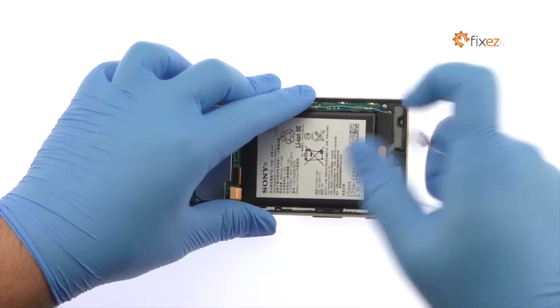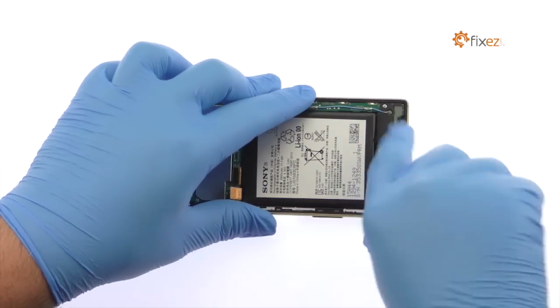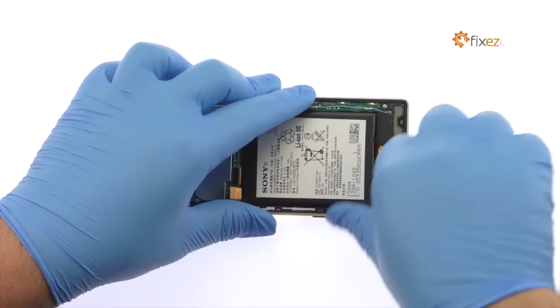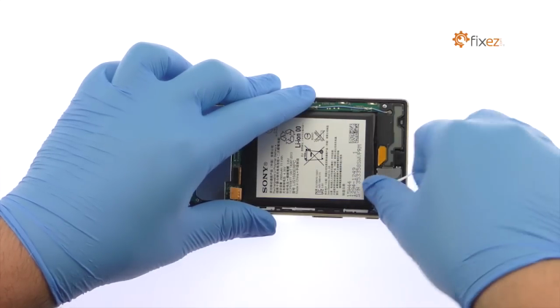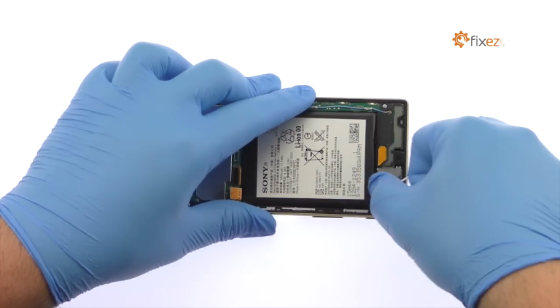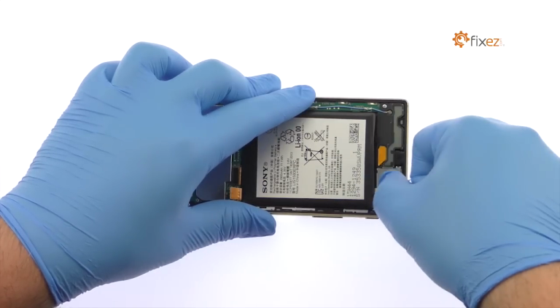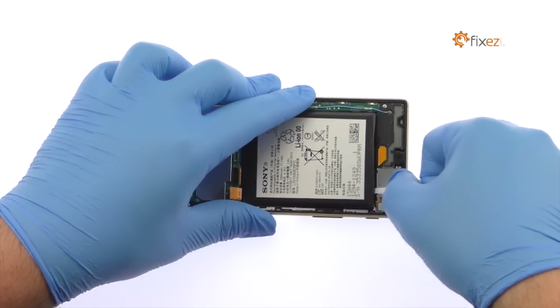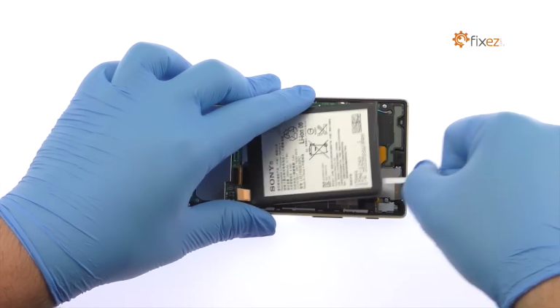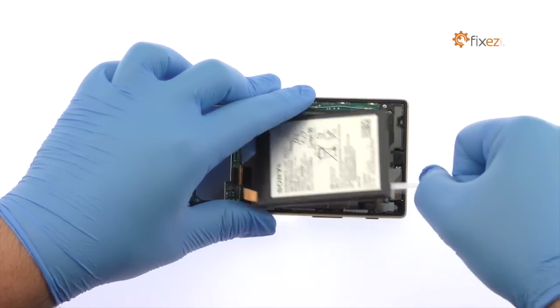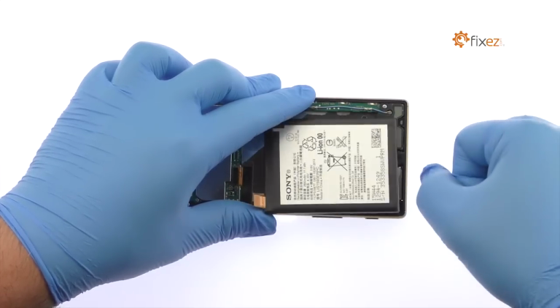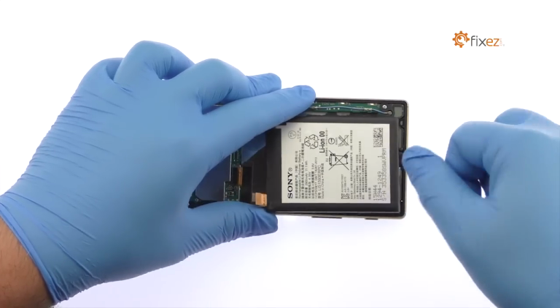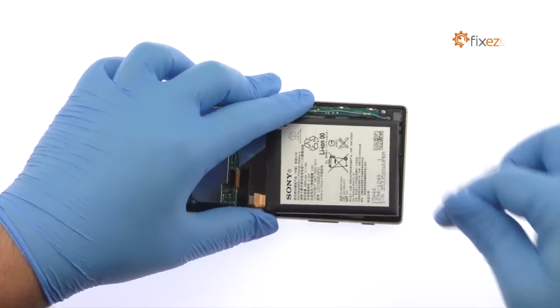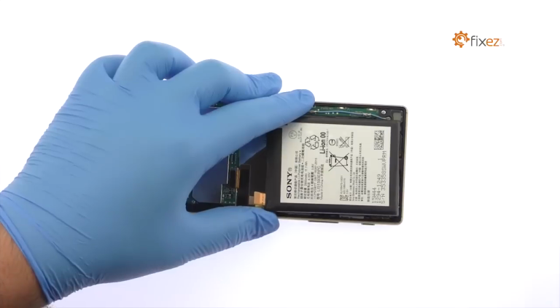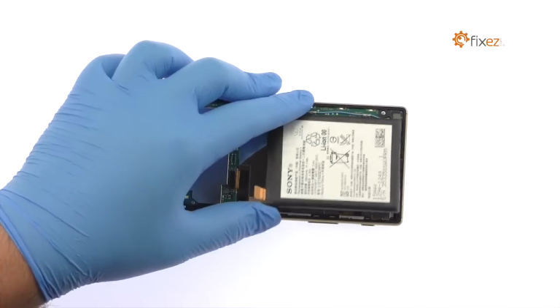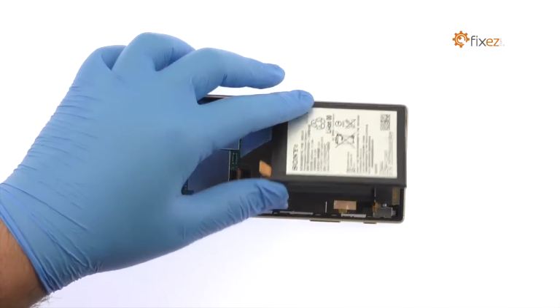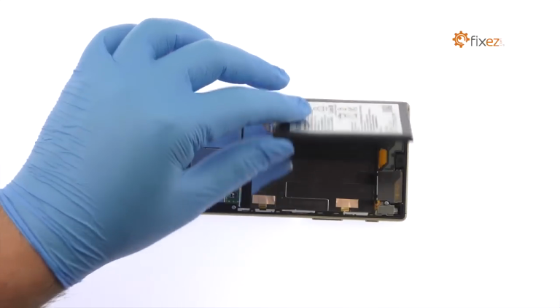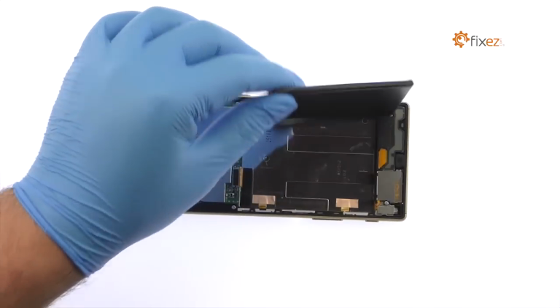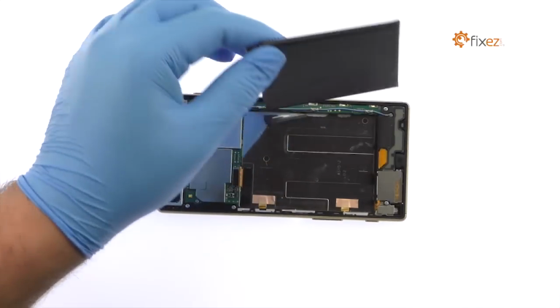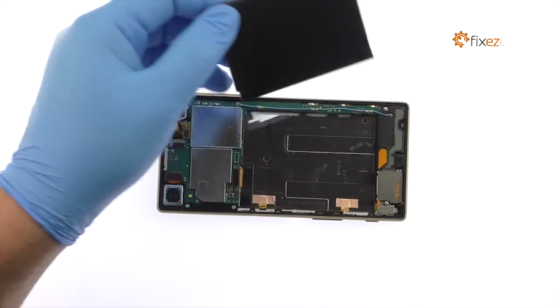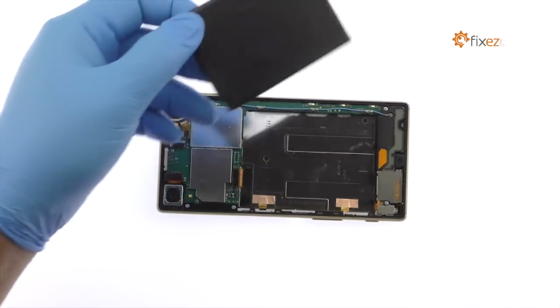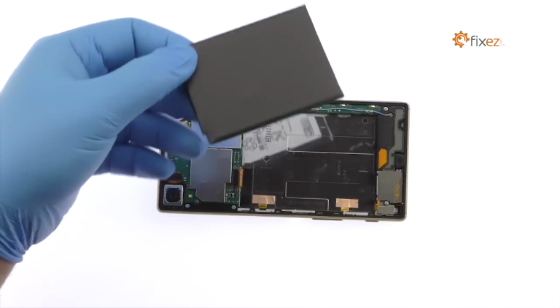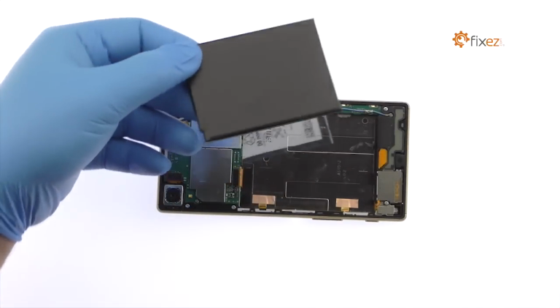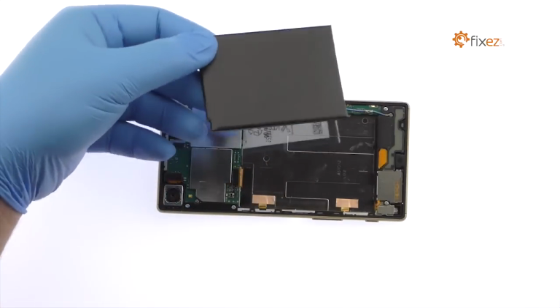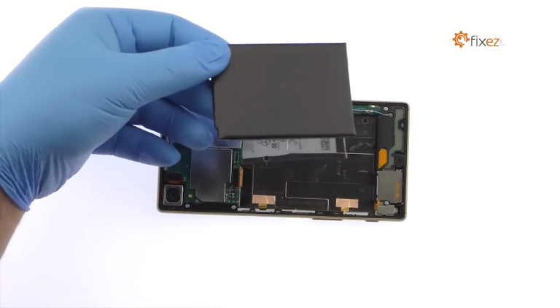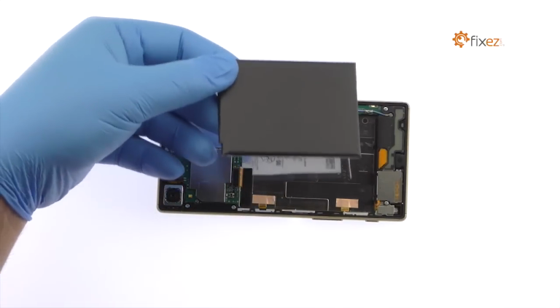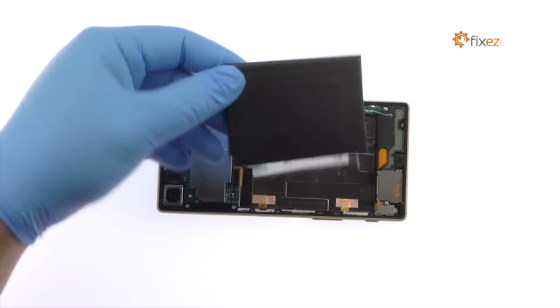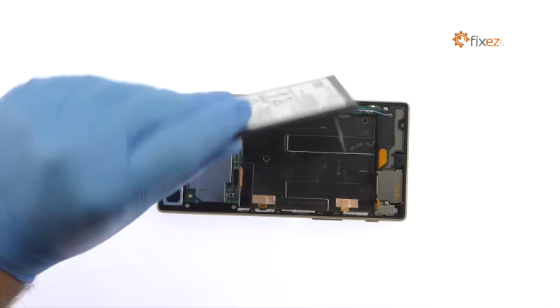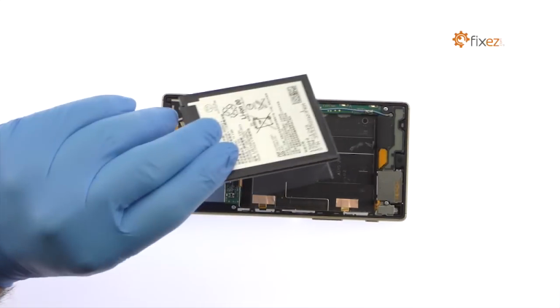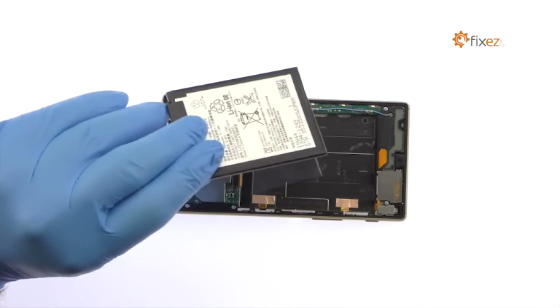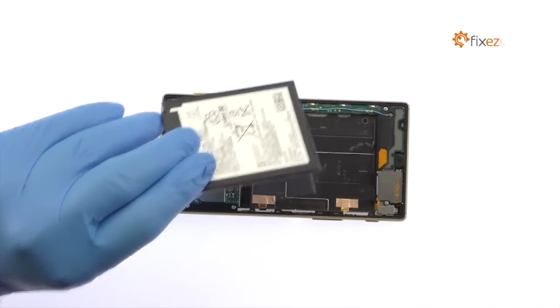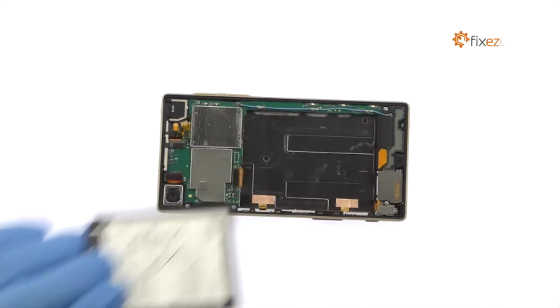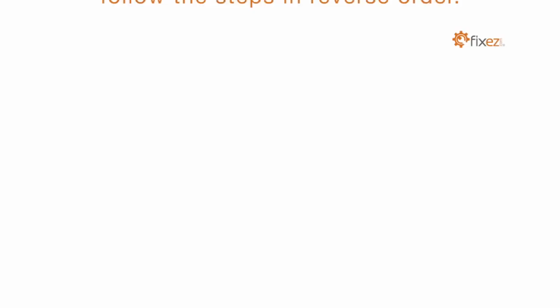Remove the Sony Xperia Z5 lithium-ion 2900 milliamp hour battery.